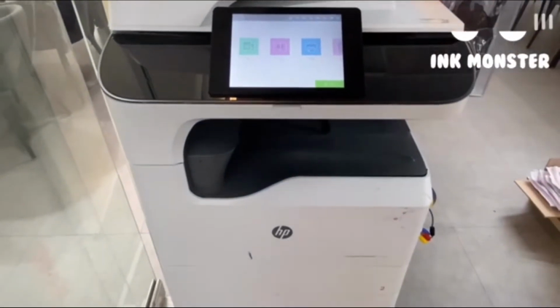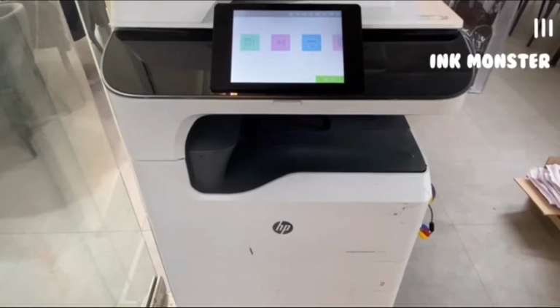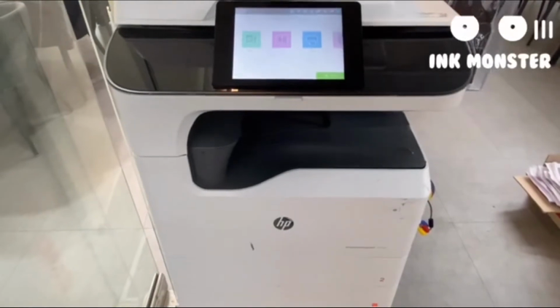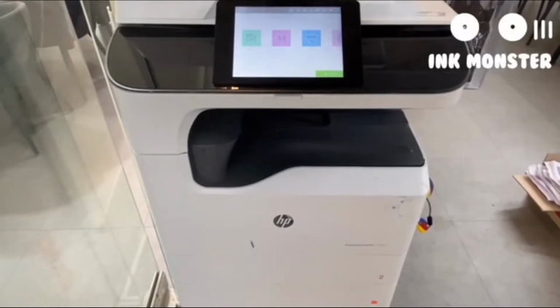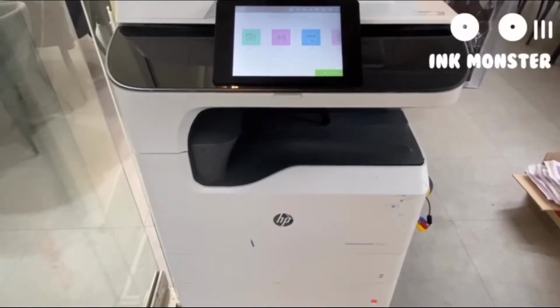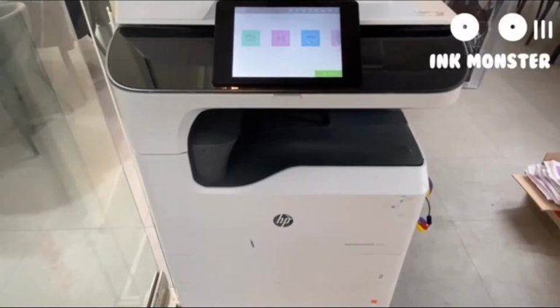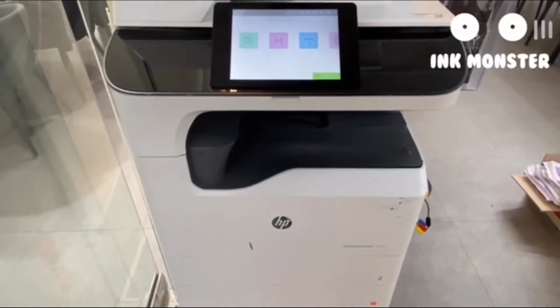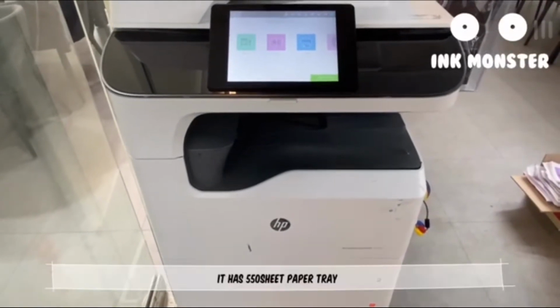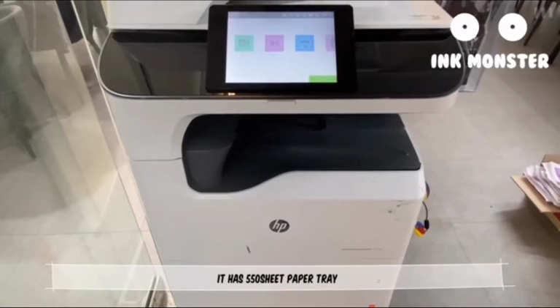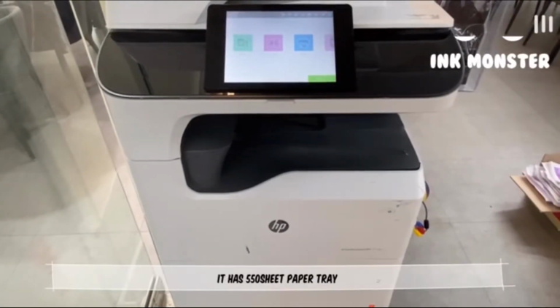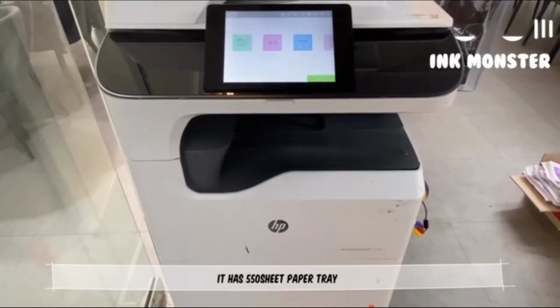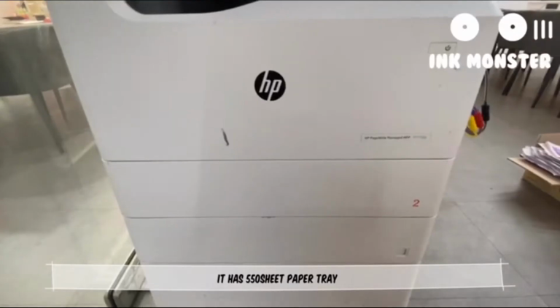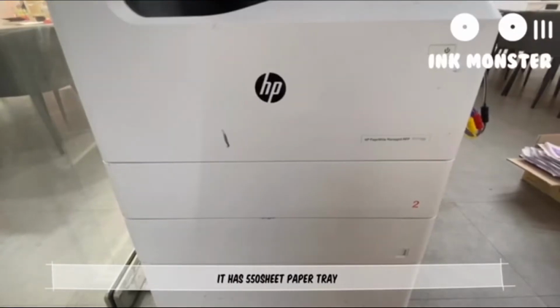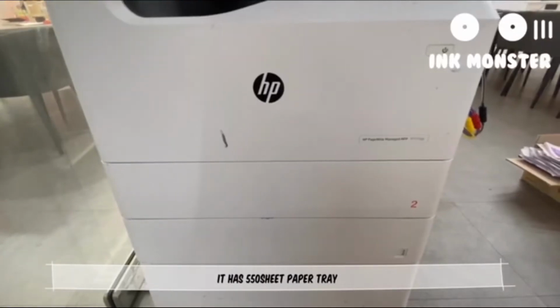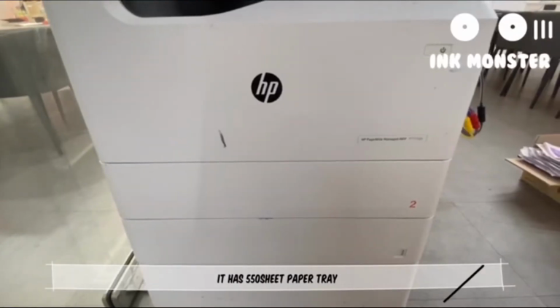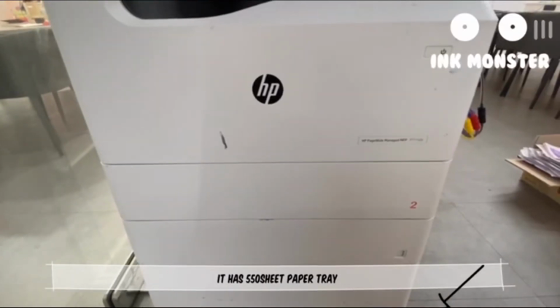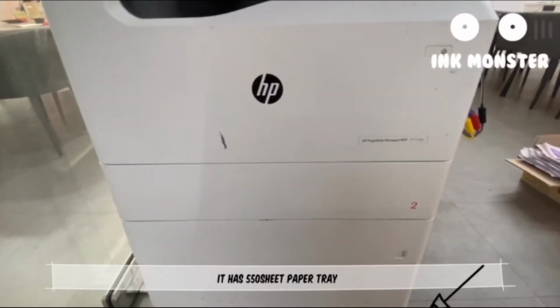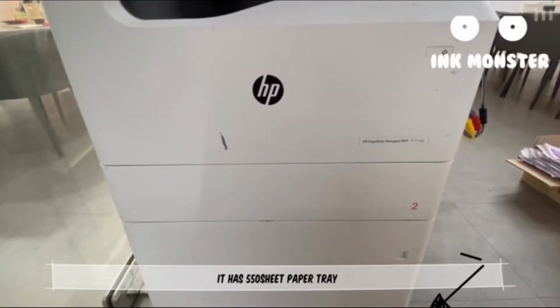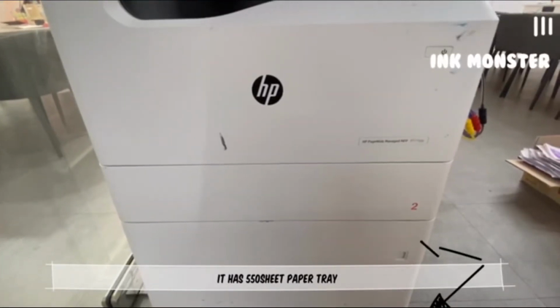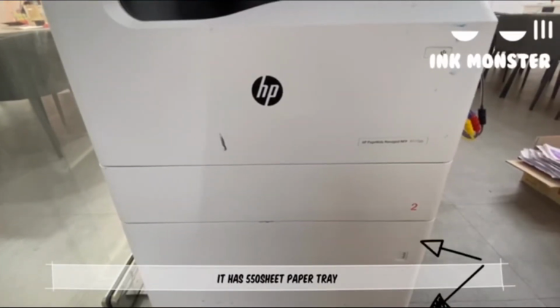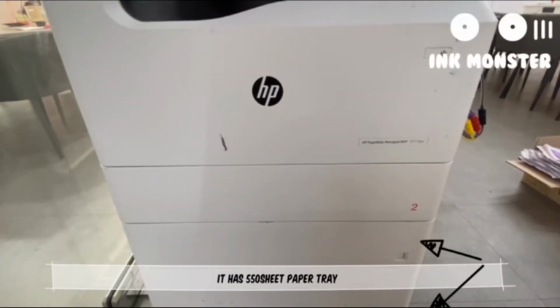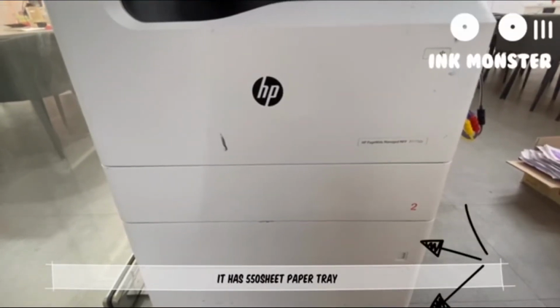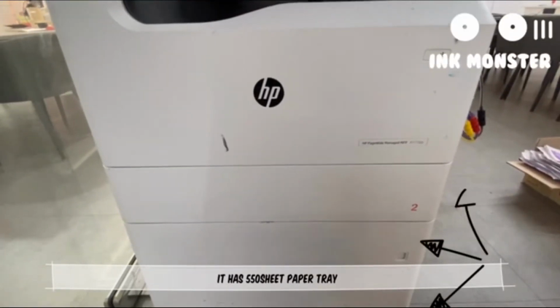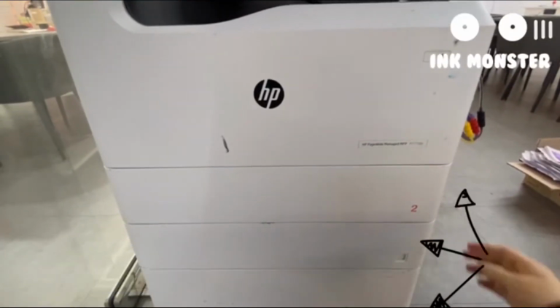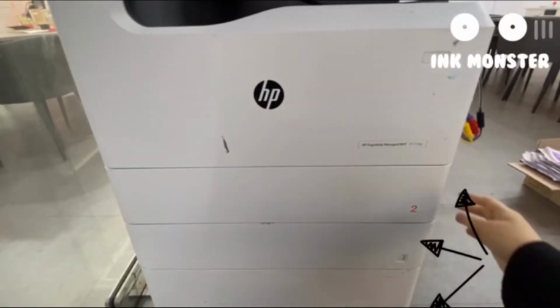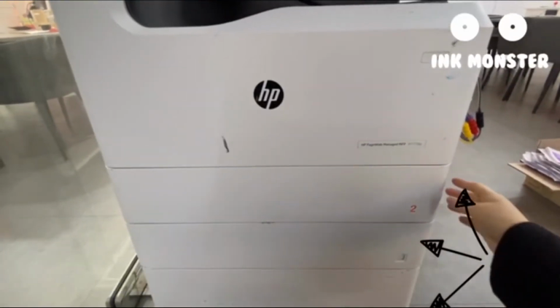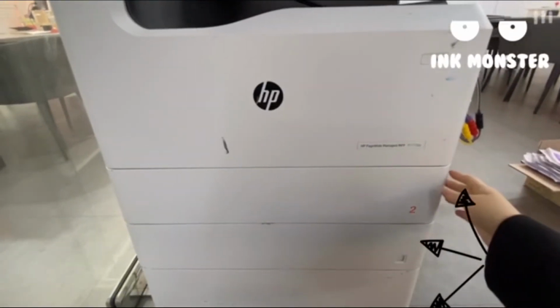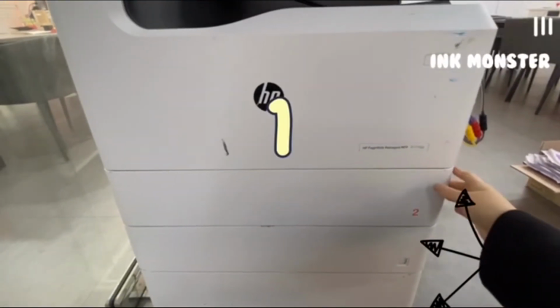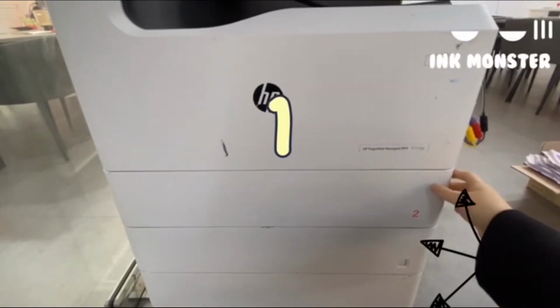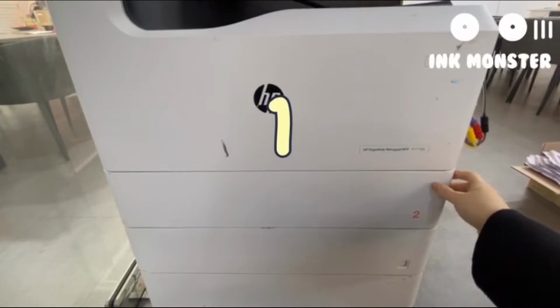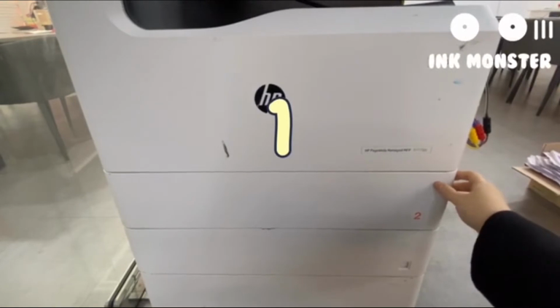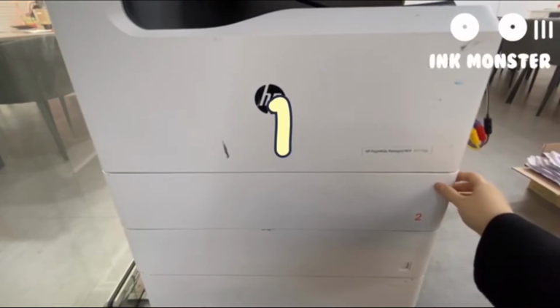It has a 550-sheet paper tray. Our printer has three trays.